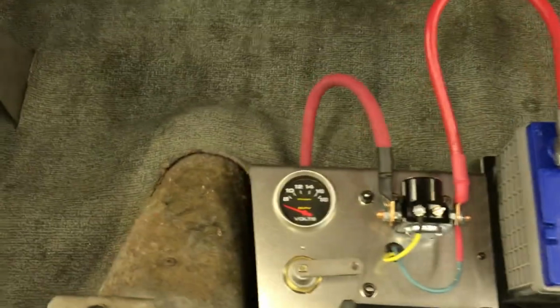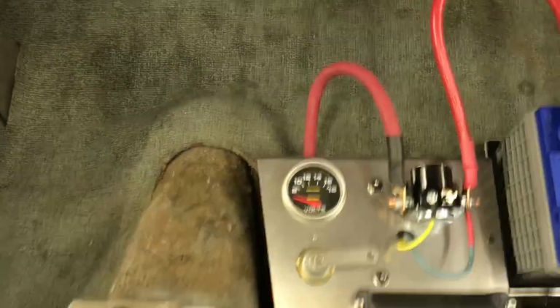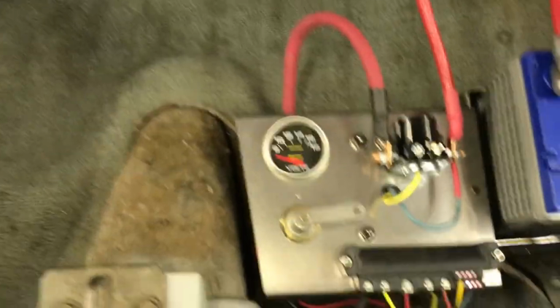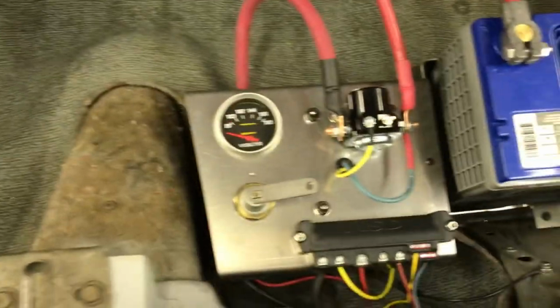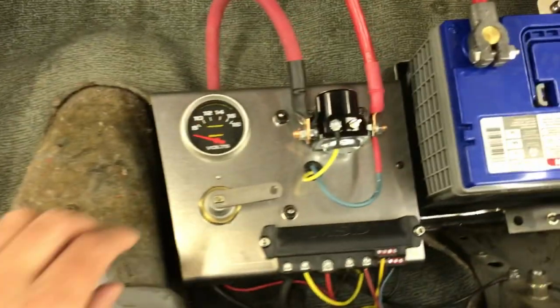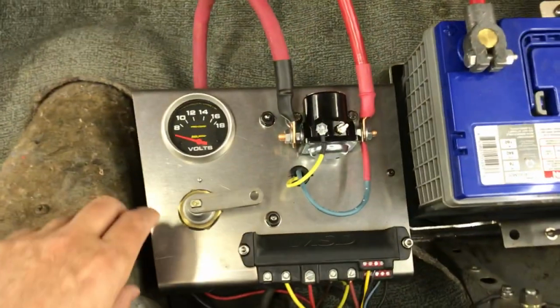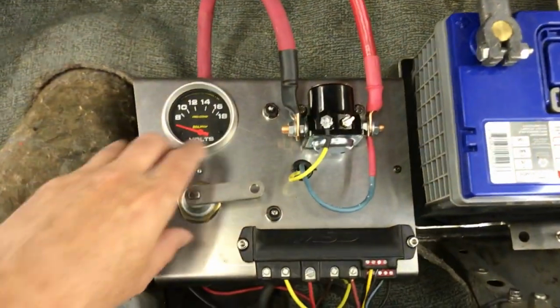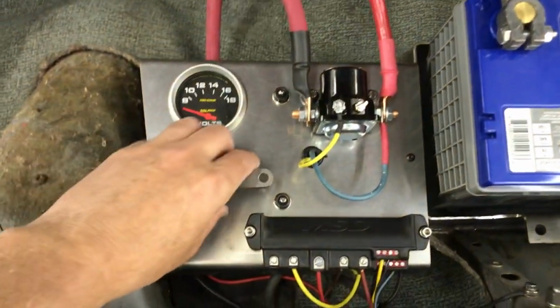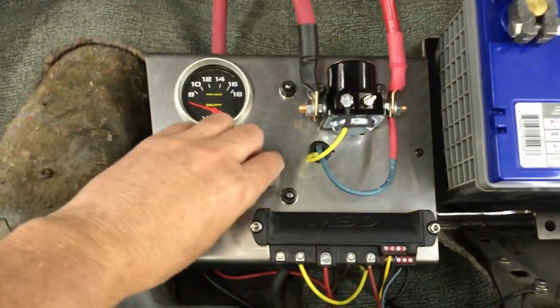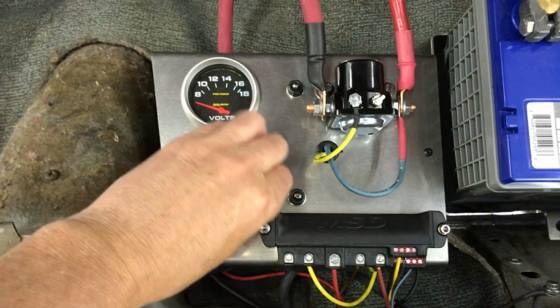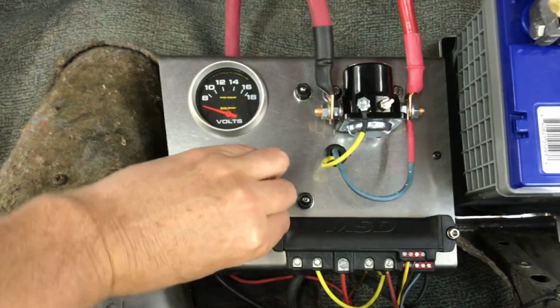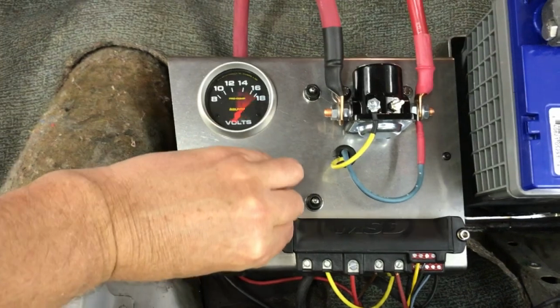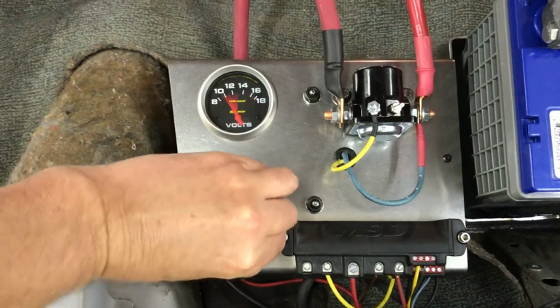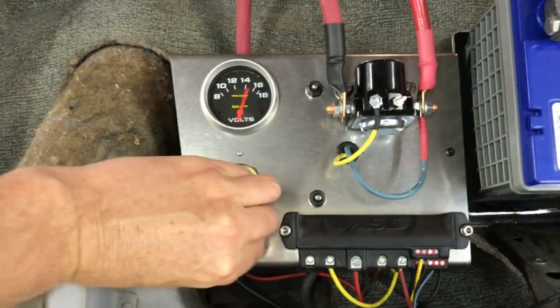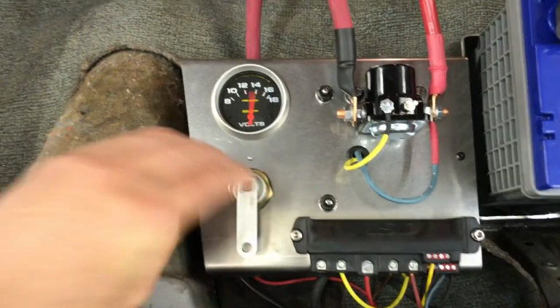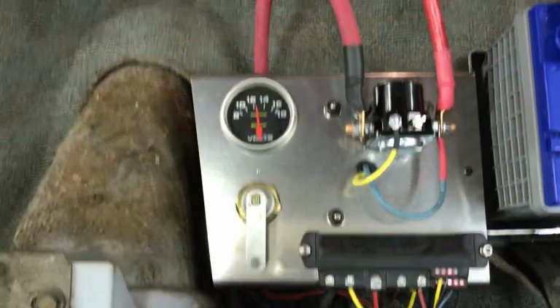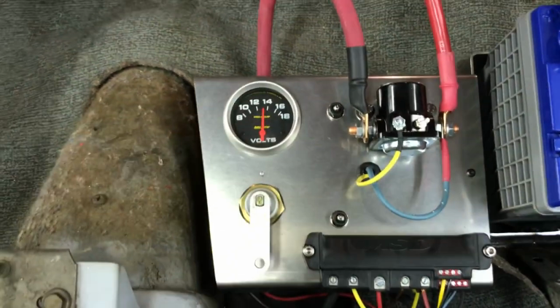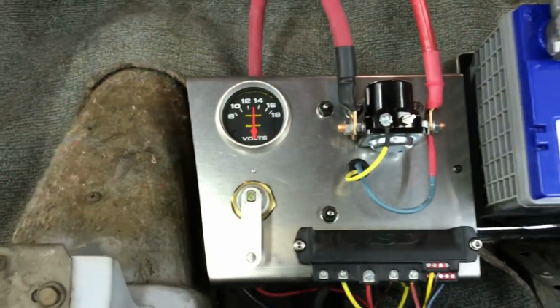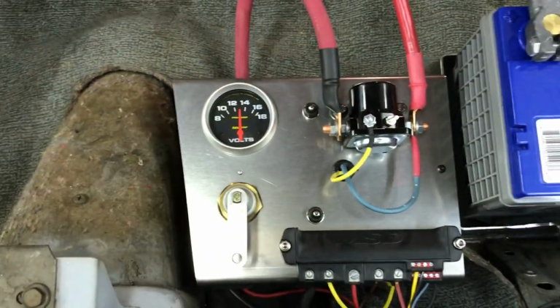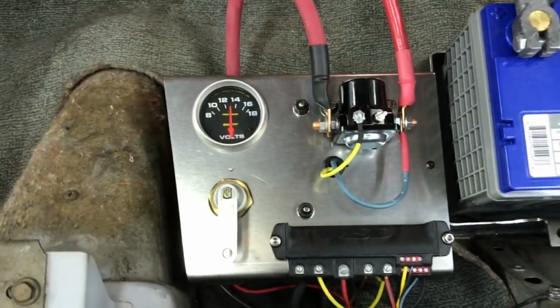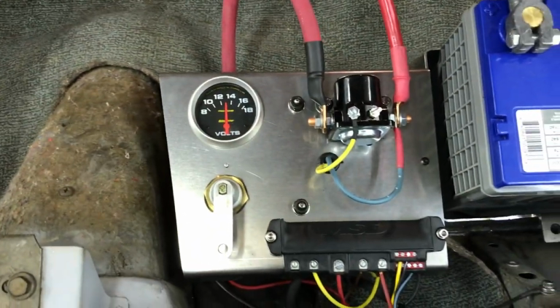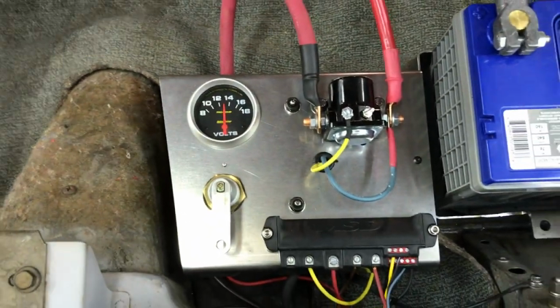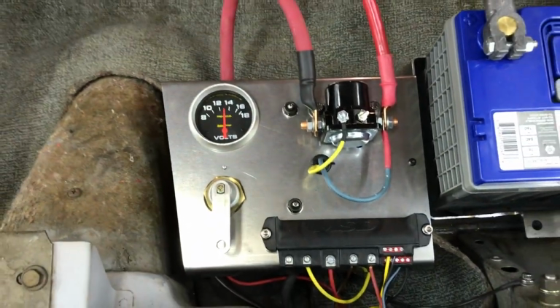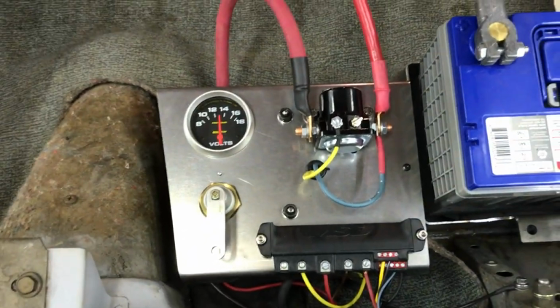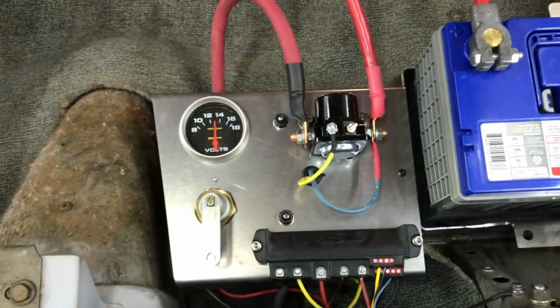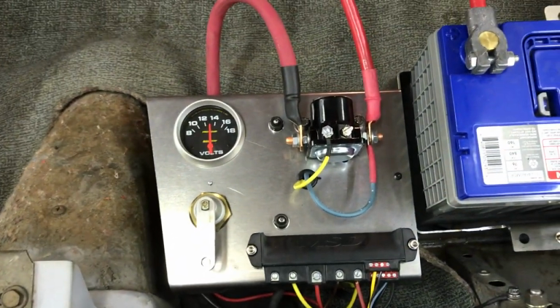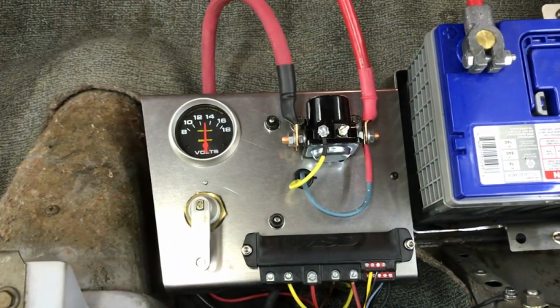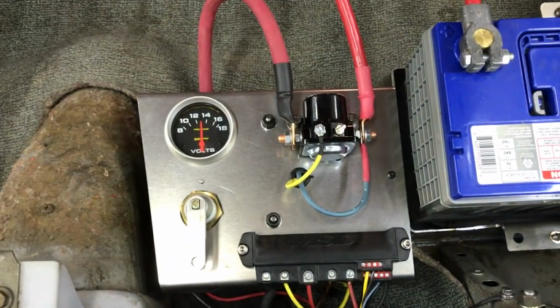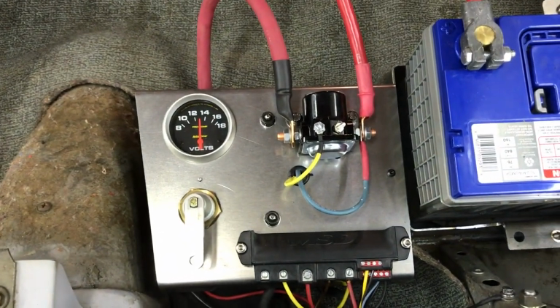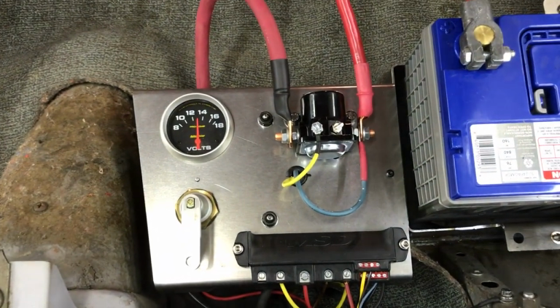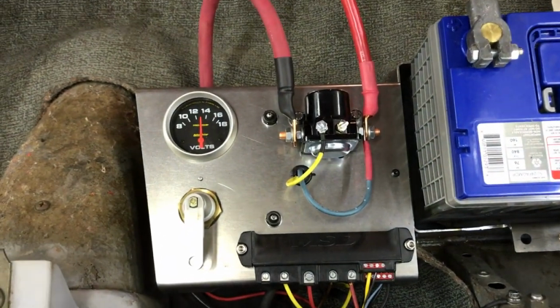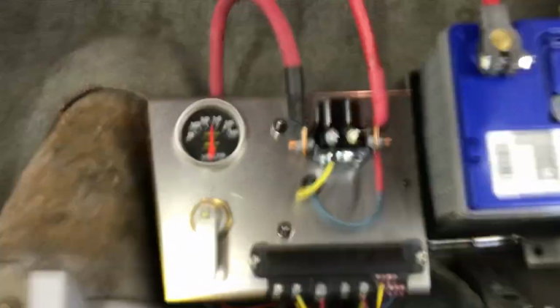There's the master switch here, and you can see the battery's holding about 13 volts.